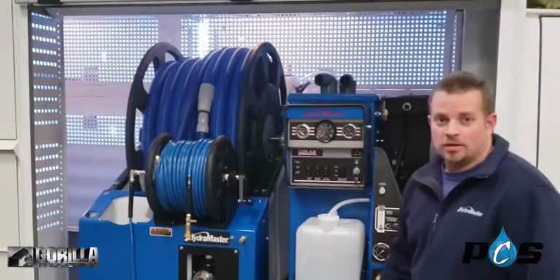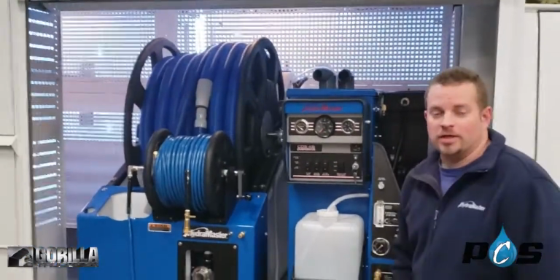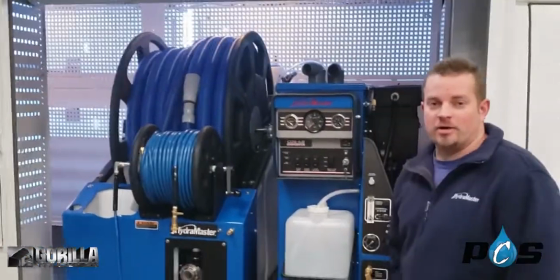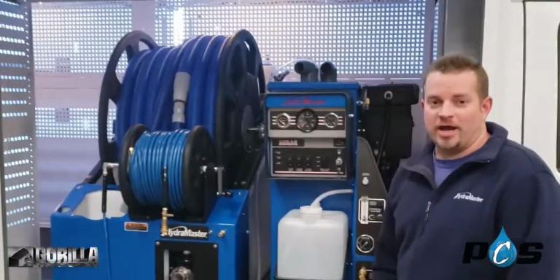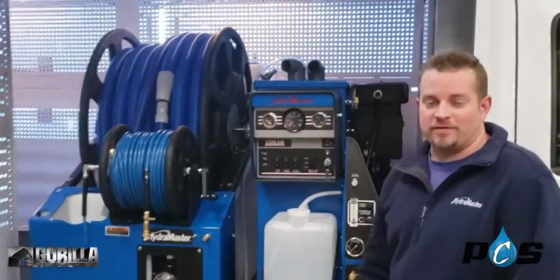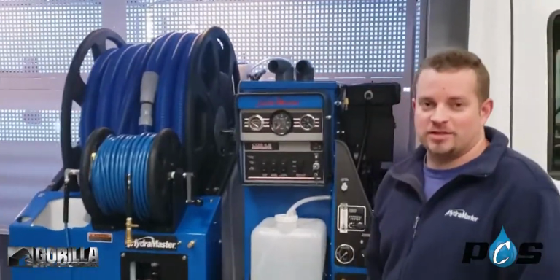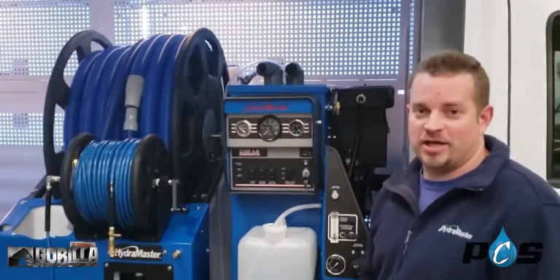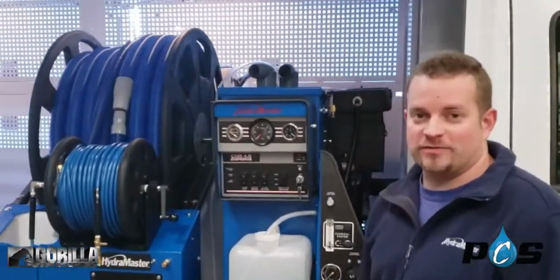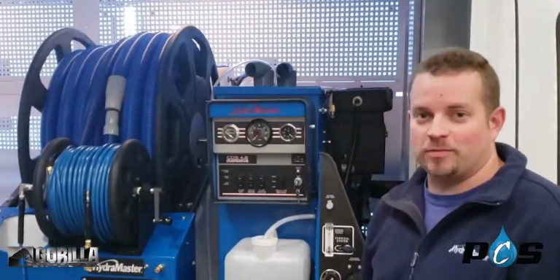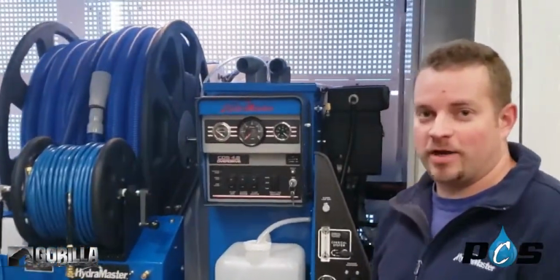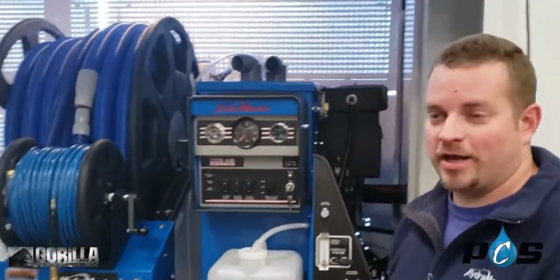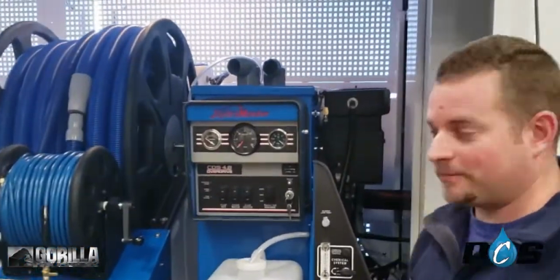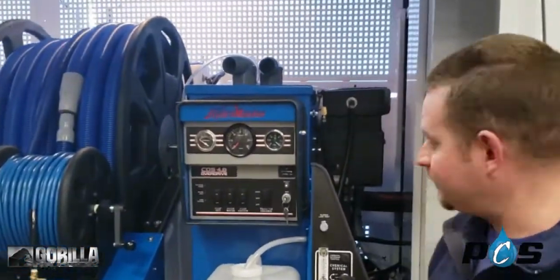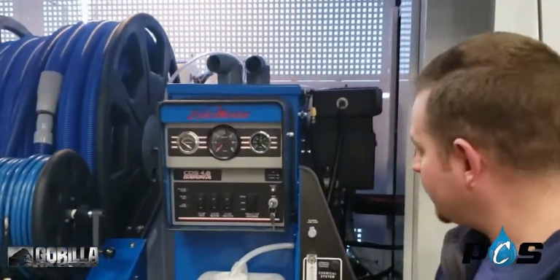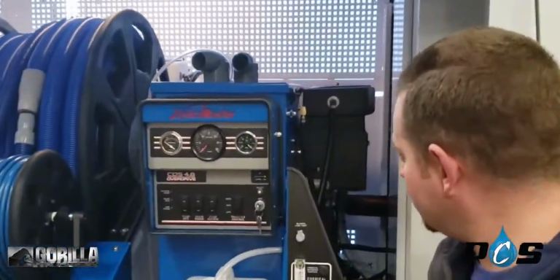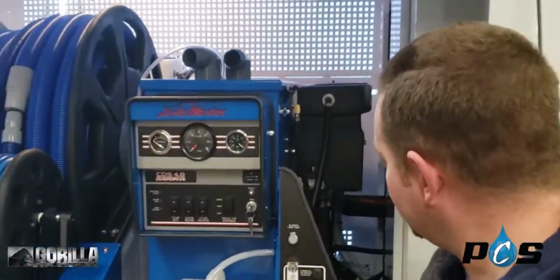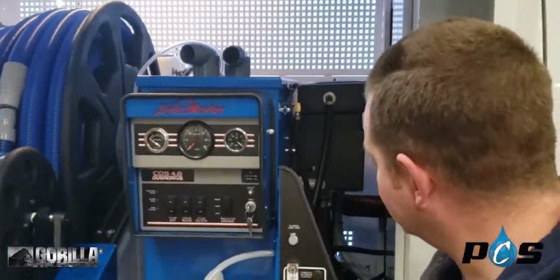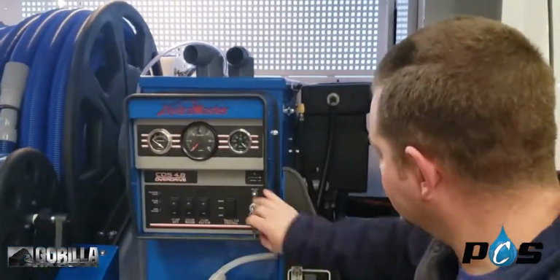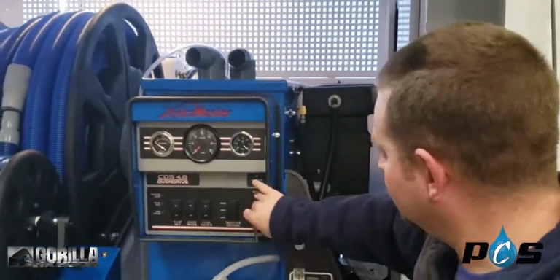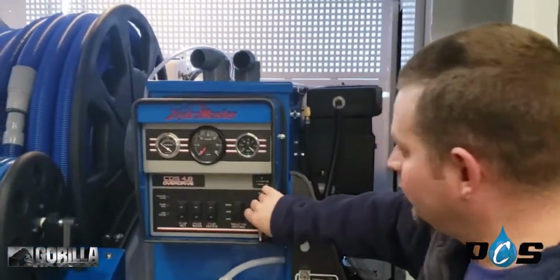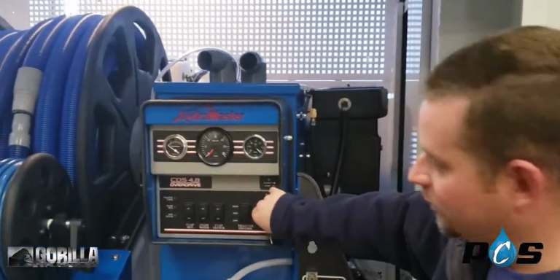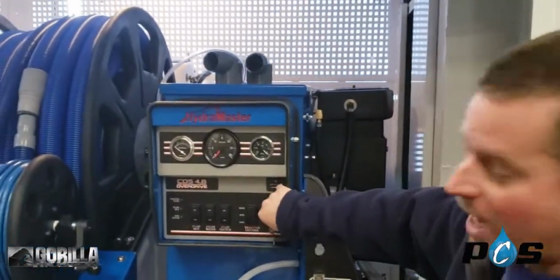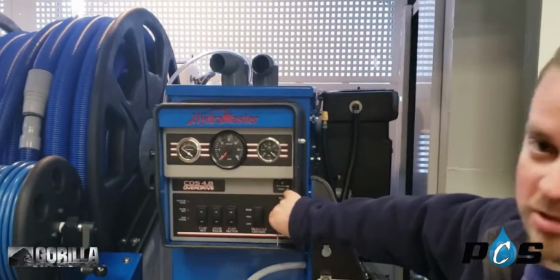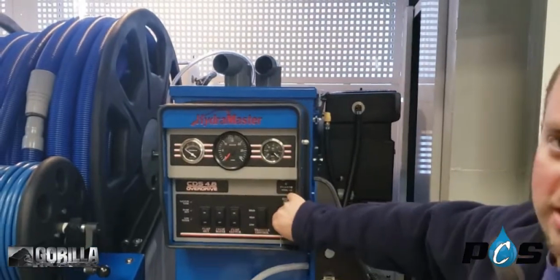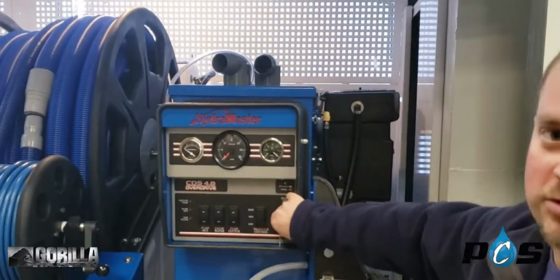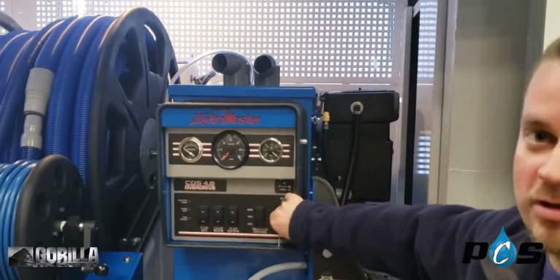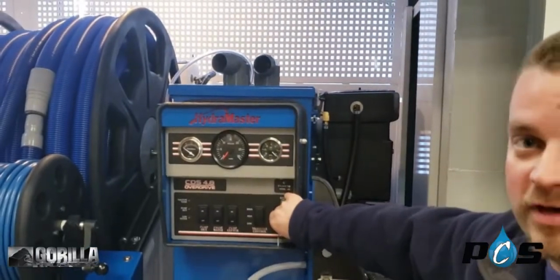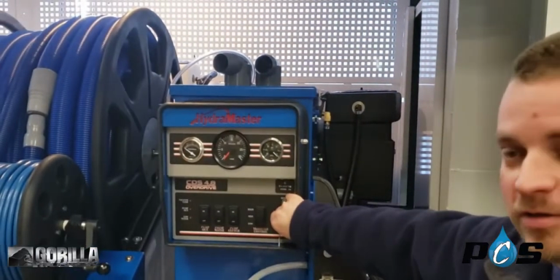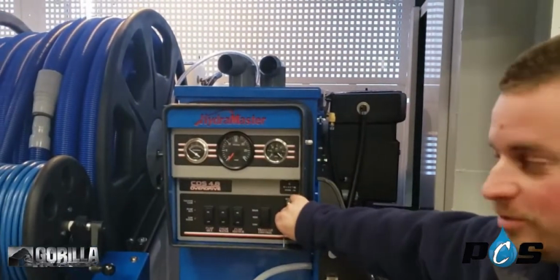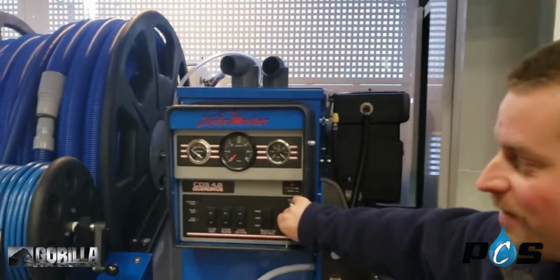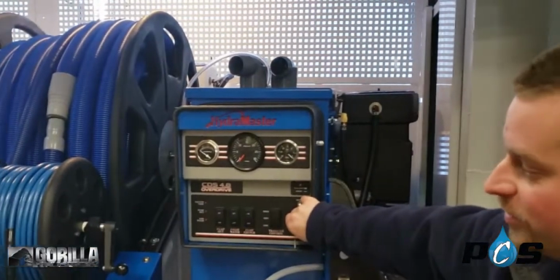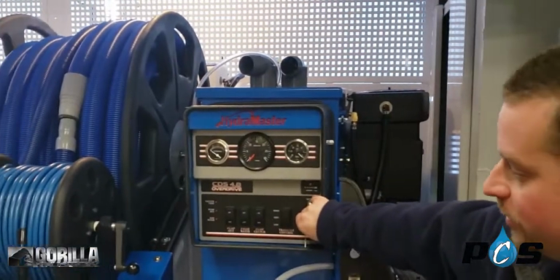Here we have the CDS 4.8 with a hydro cradle, 200 feet of hose, and last solution.